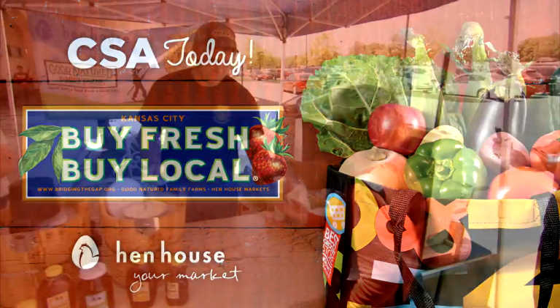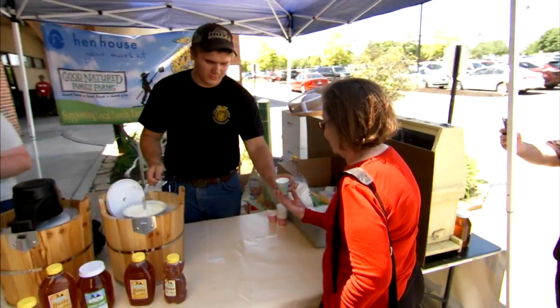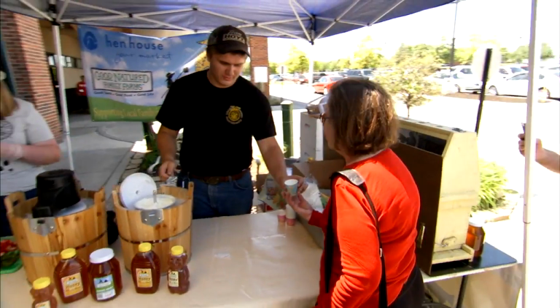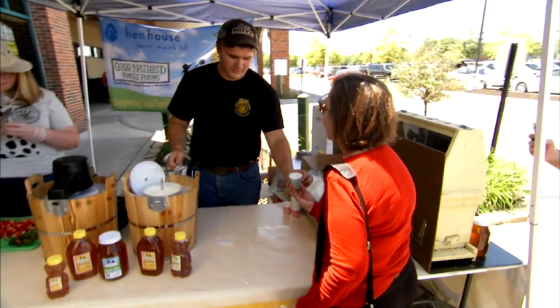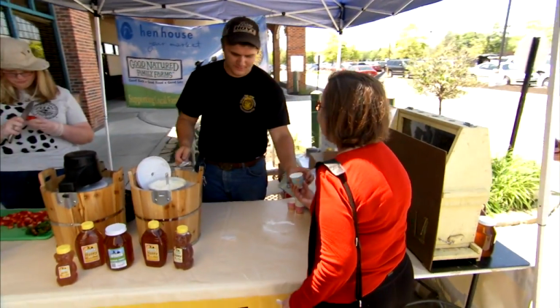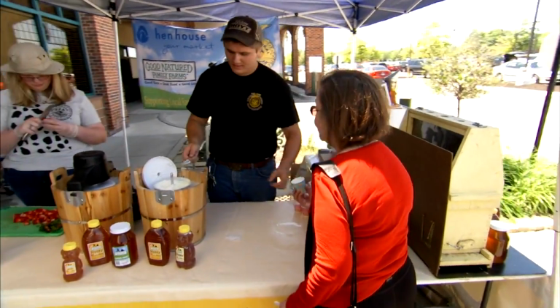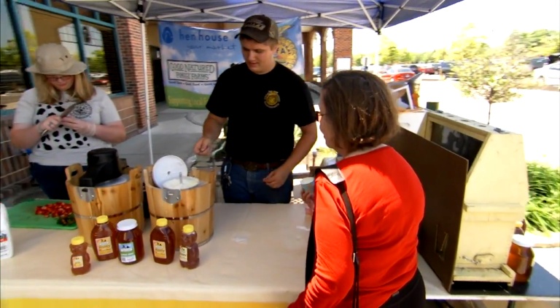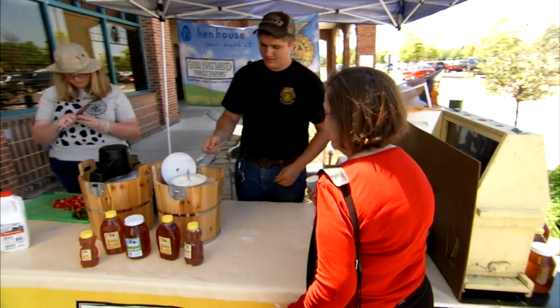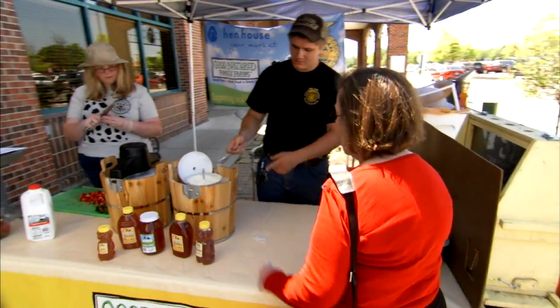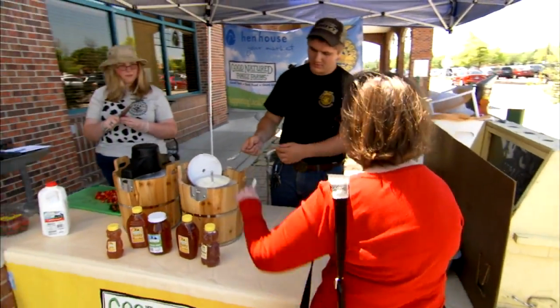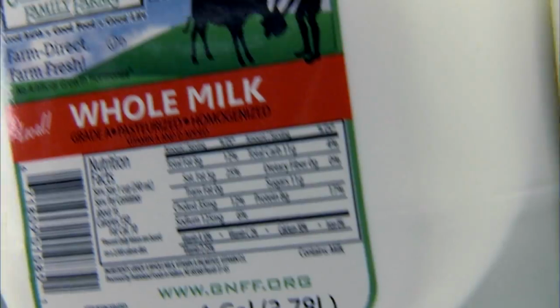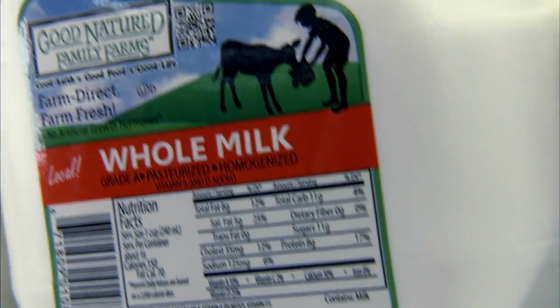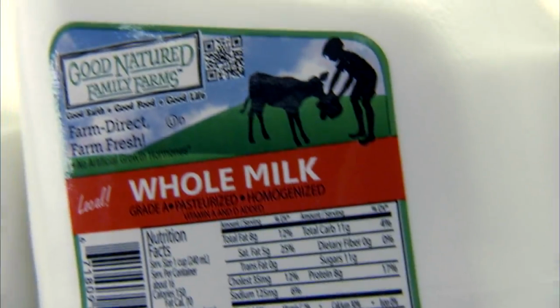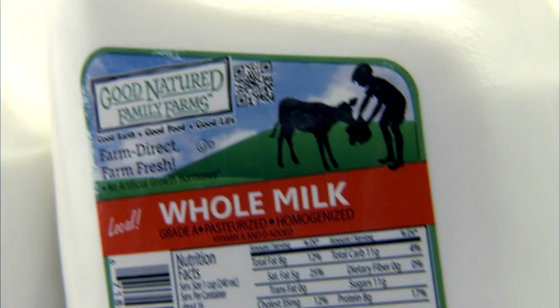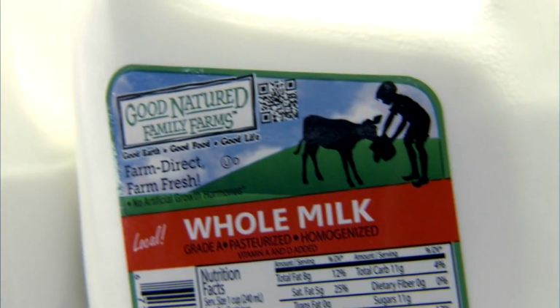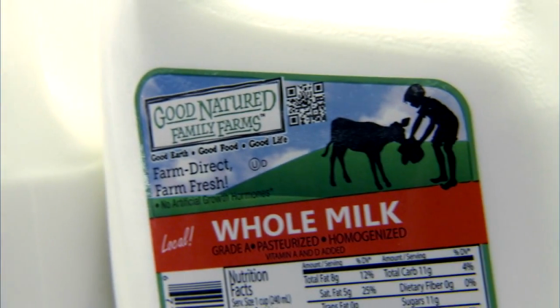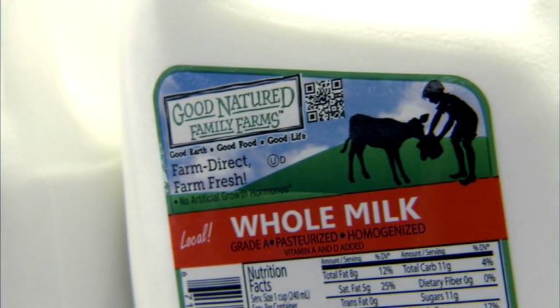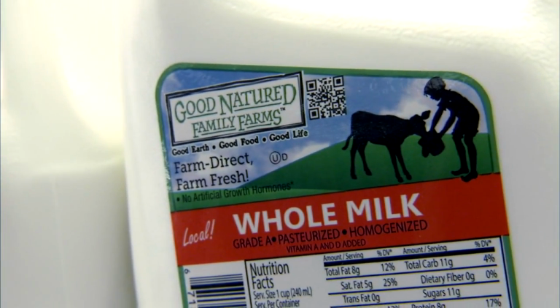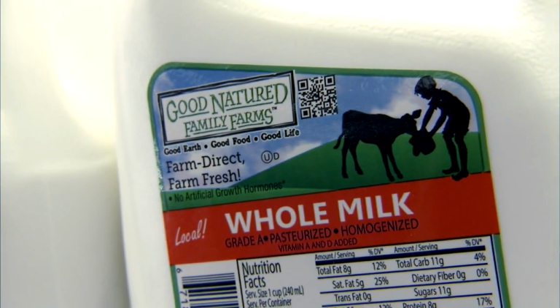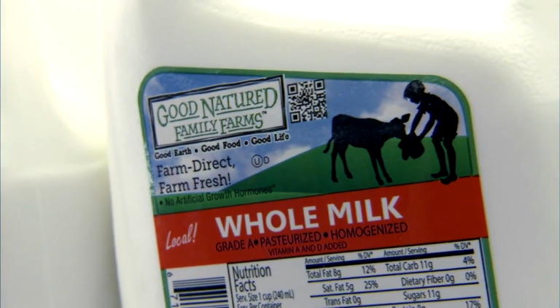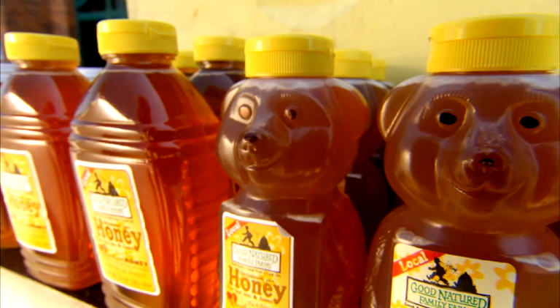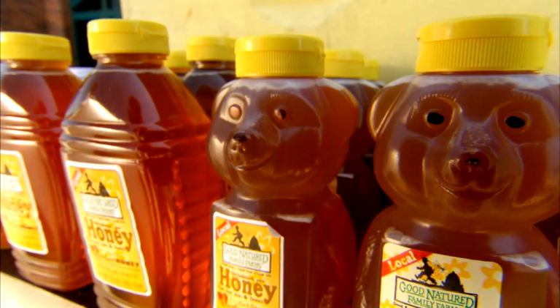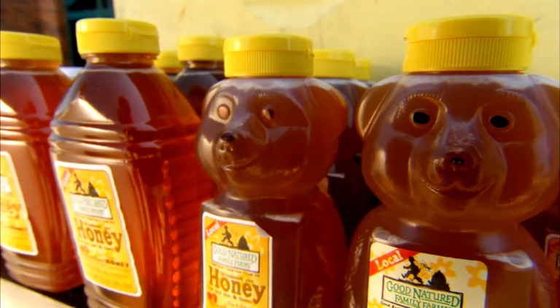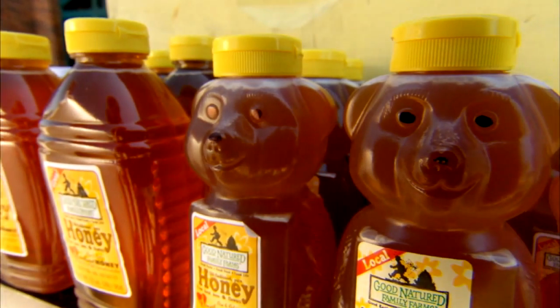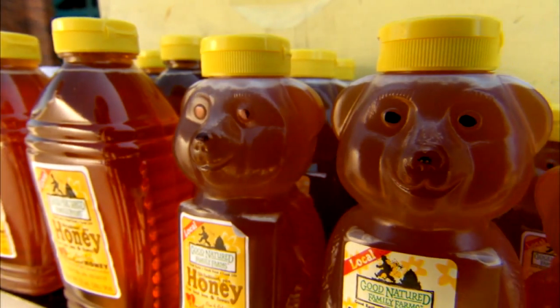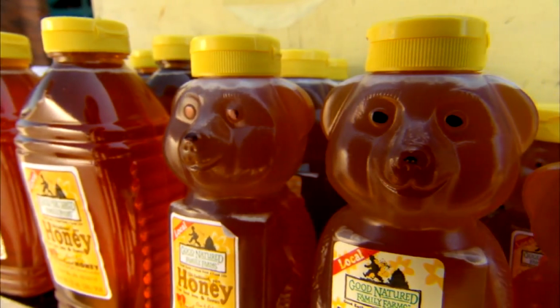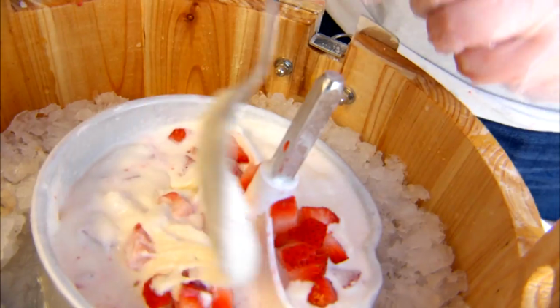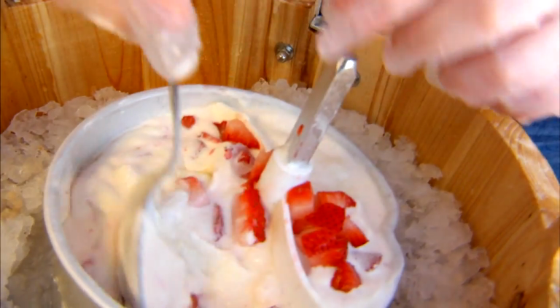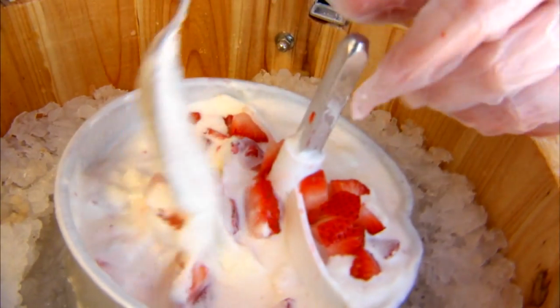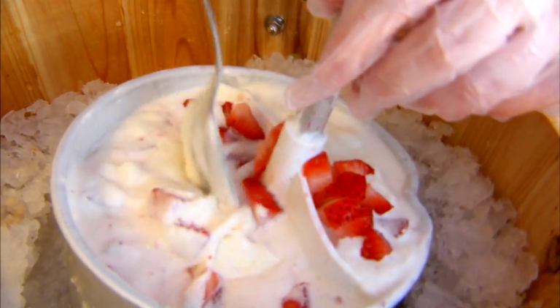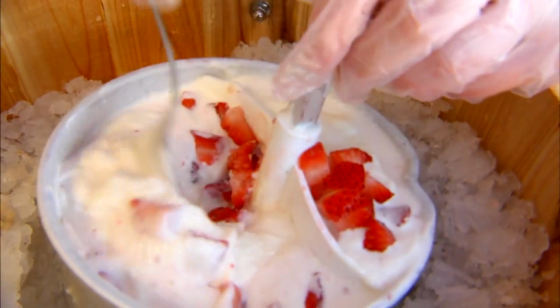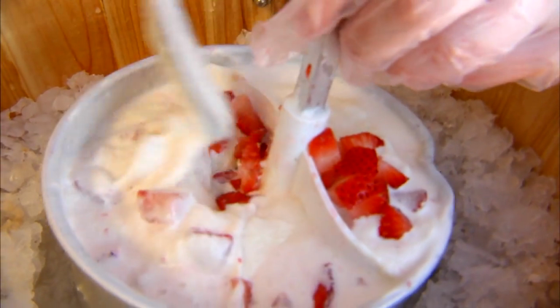Today we're sampling some homemade ice cream. It's made of Good Nature Family Farmer's milk and Good Nature Family Farmer's cream. We also have some local honey. It's a honey vanilla ice cream.